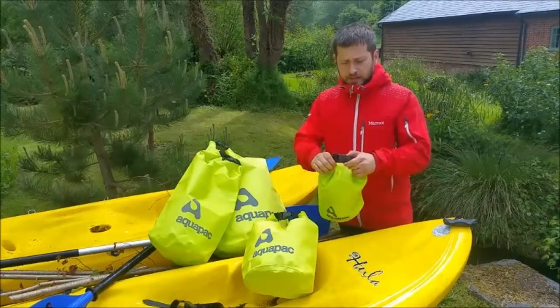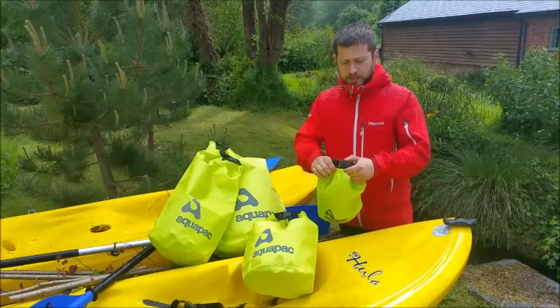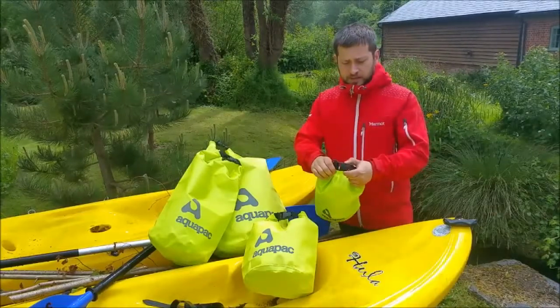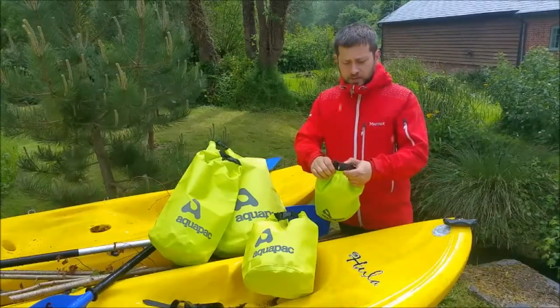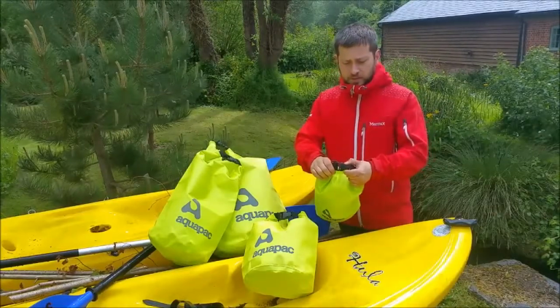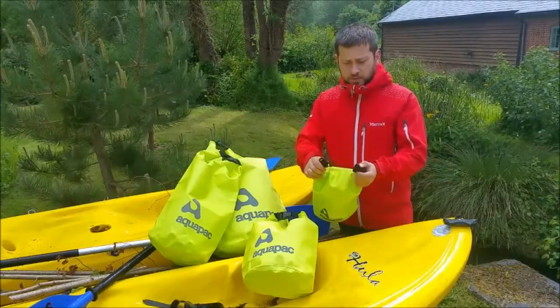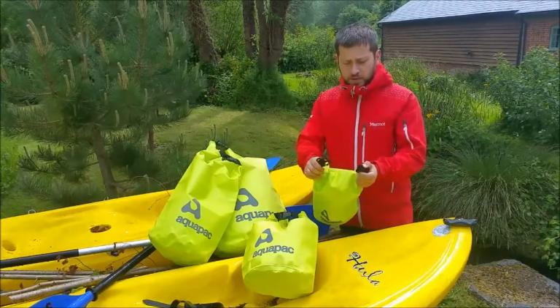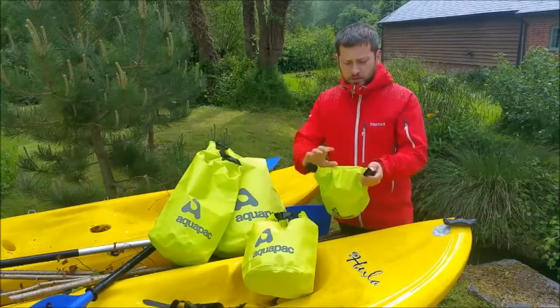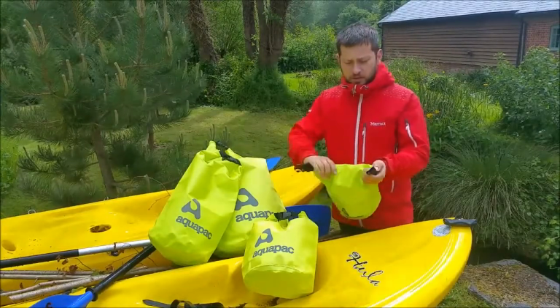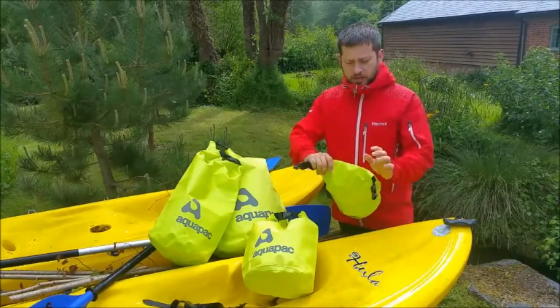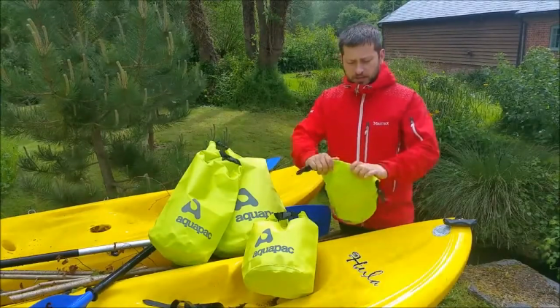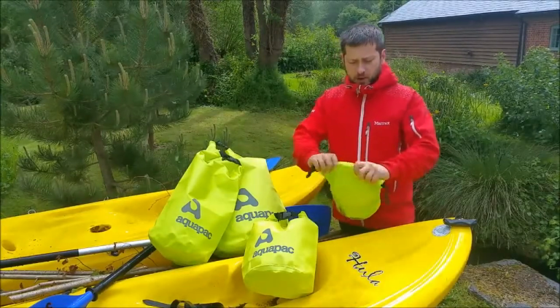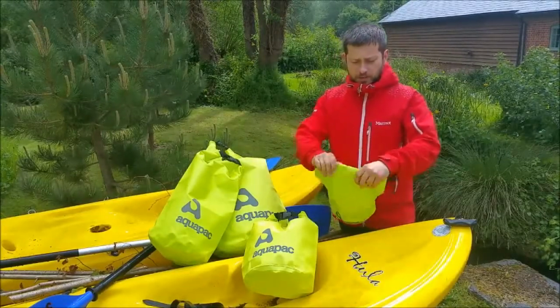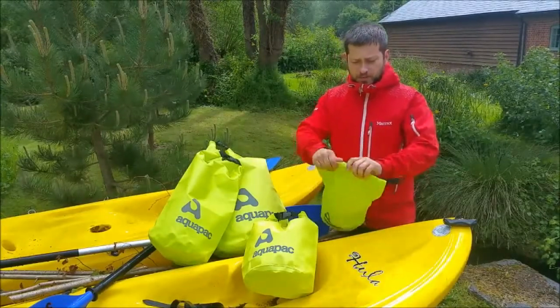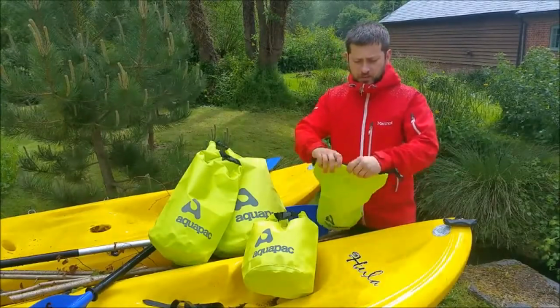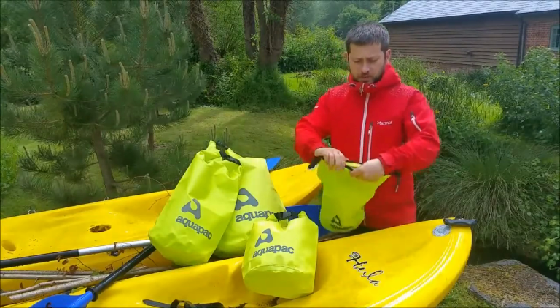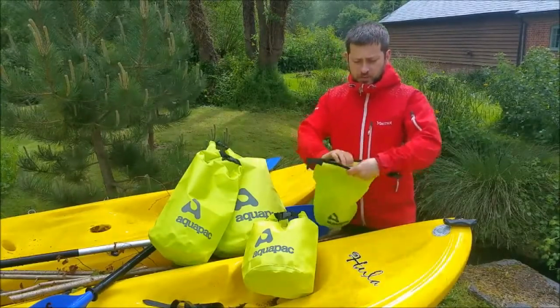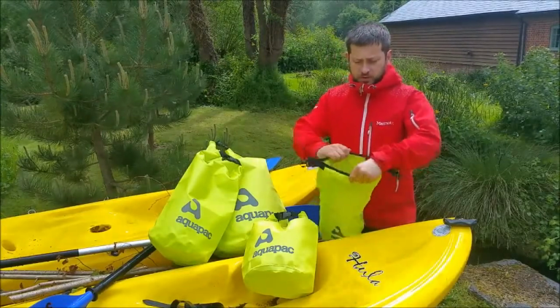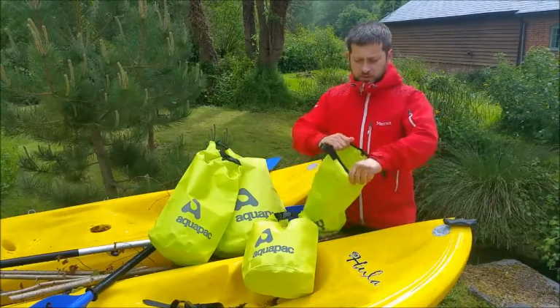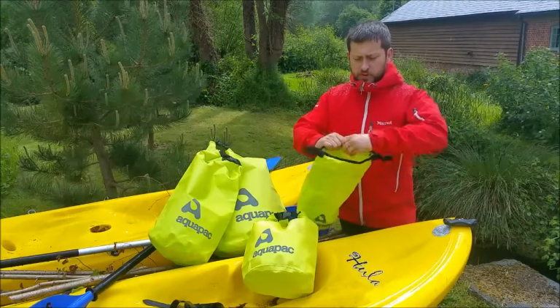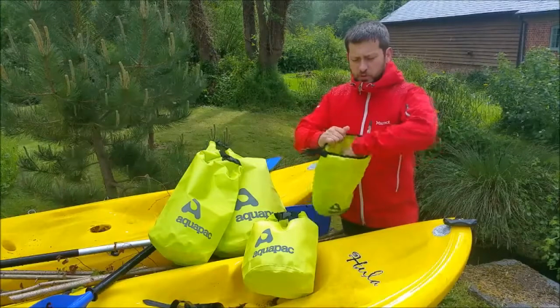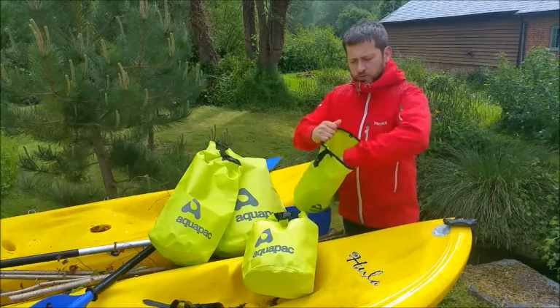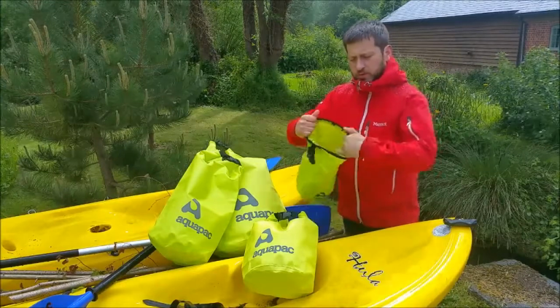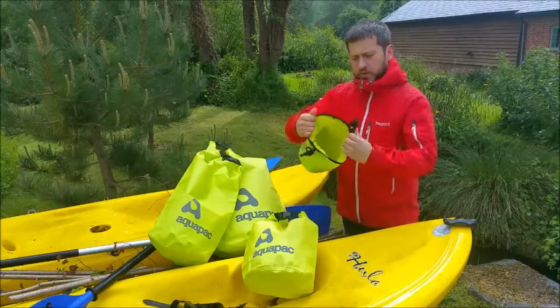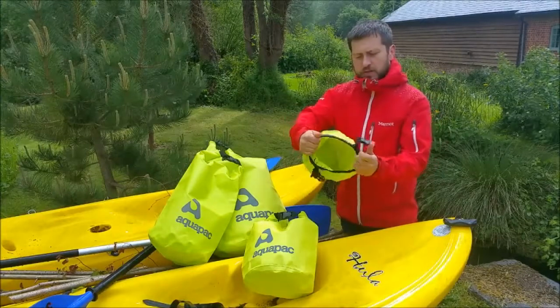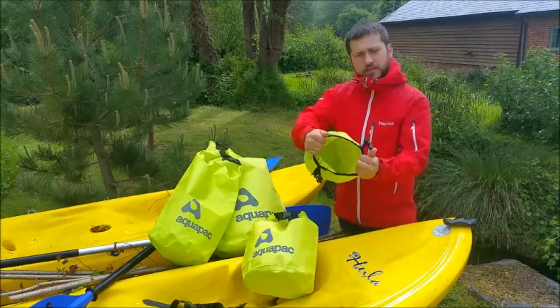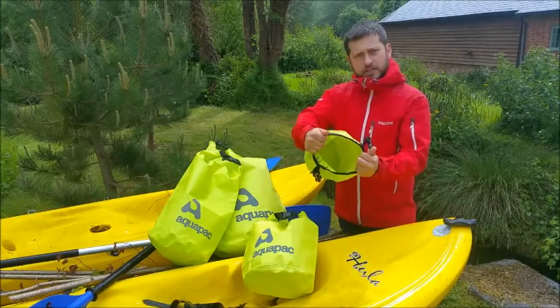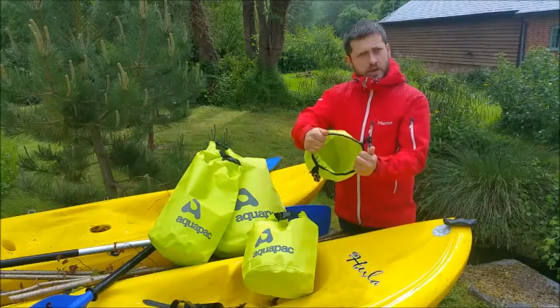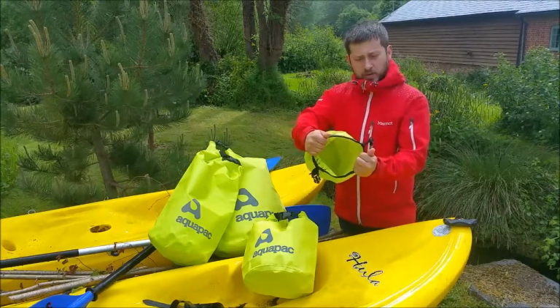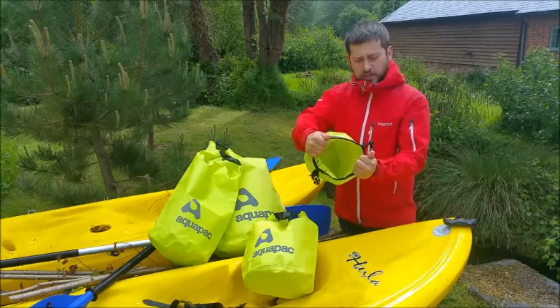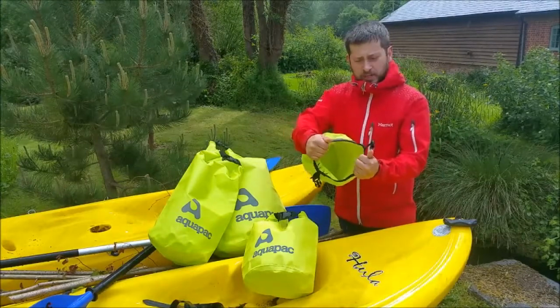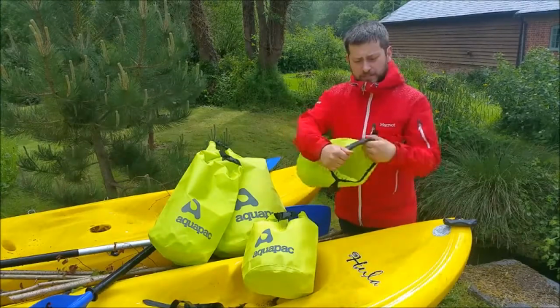They seal just with a simple buckle, and they're one, two, three rolls — stick whatever you like in there.